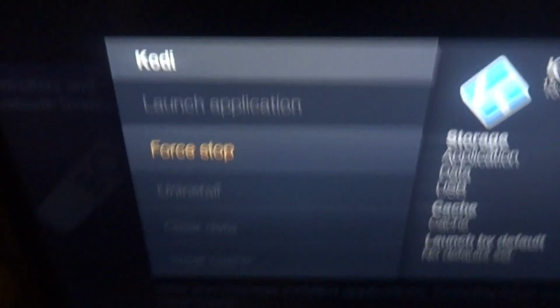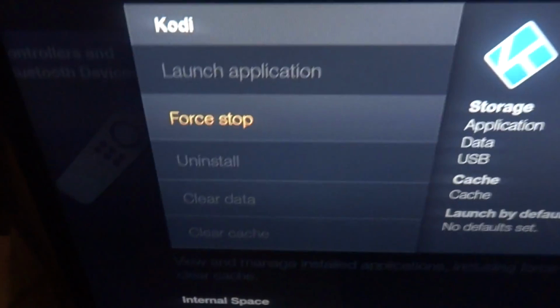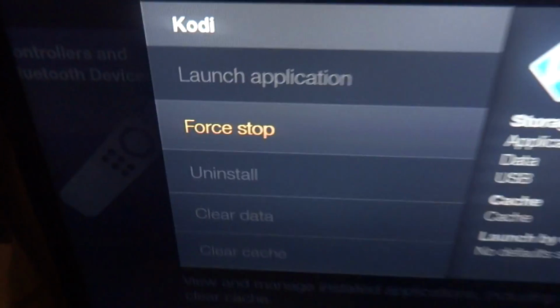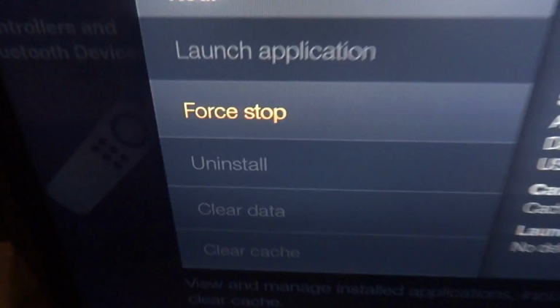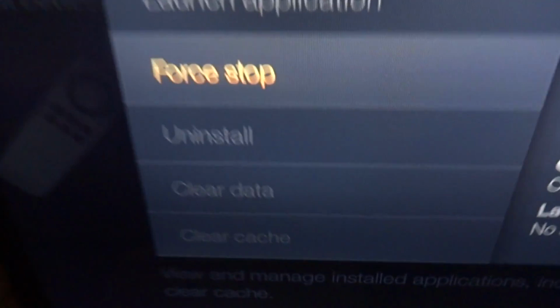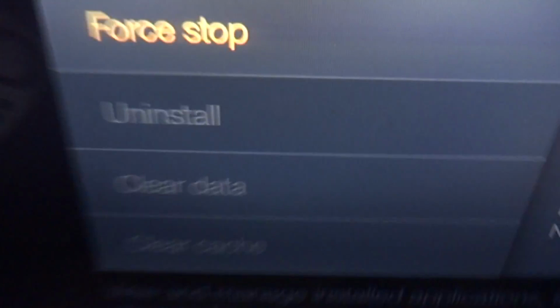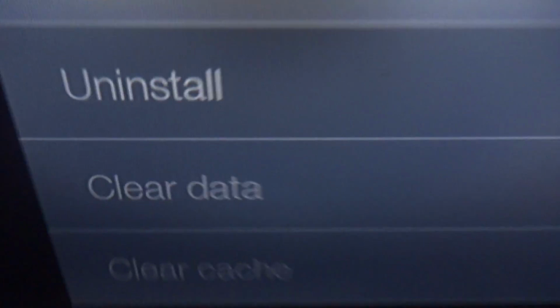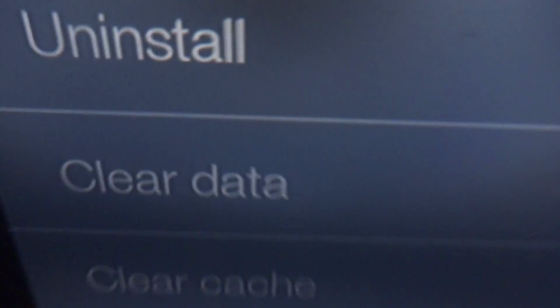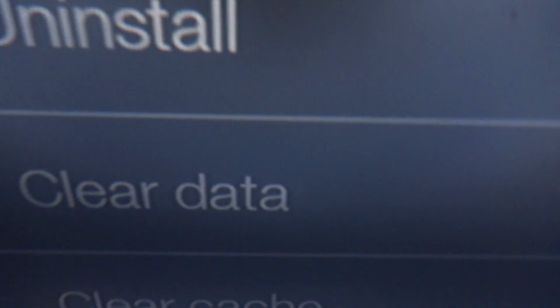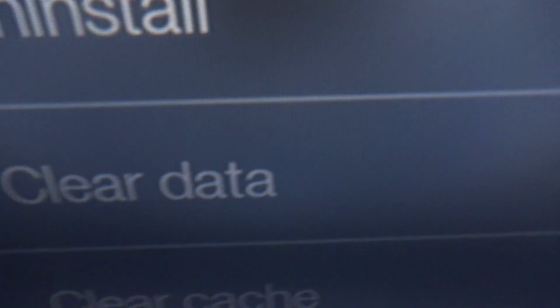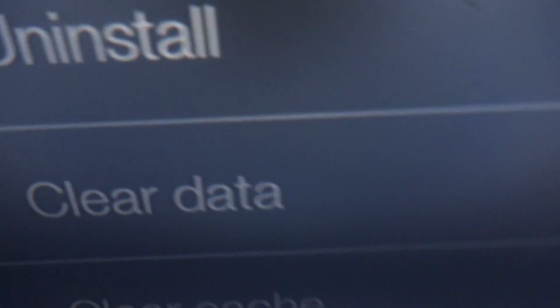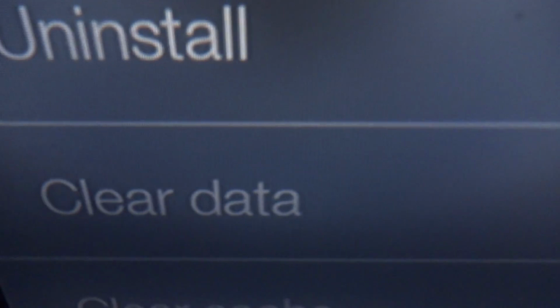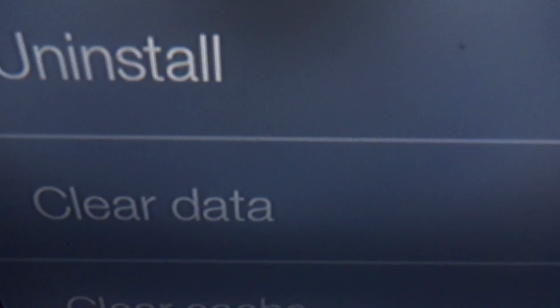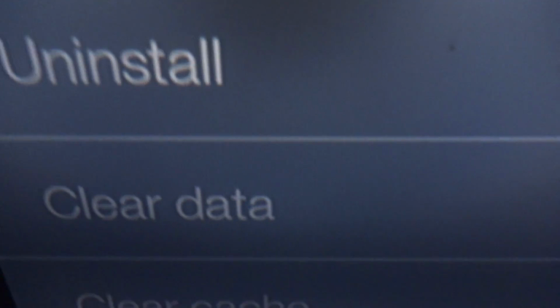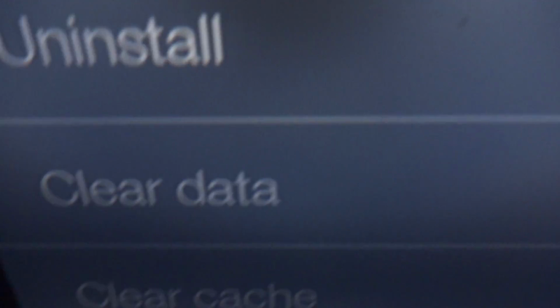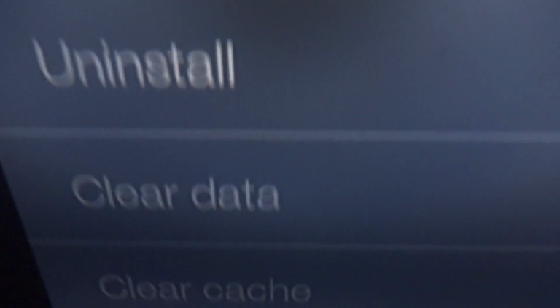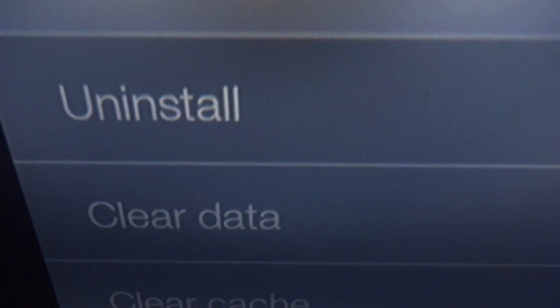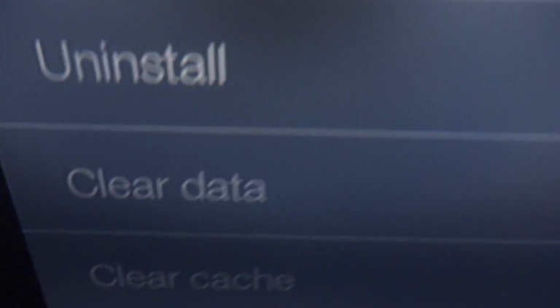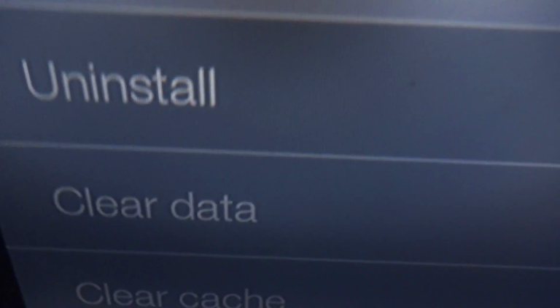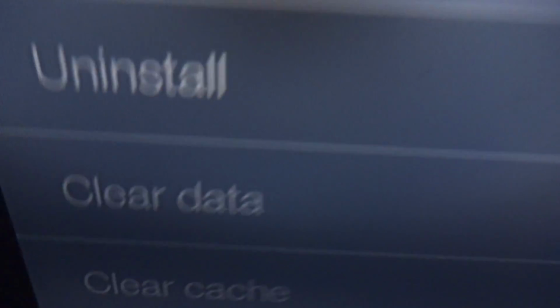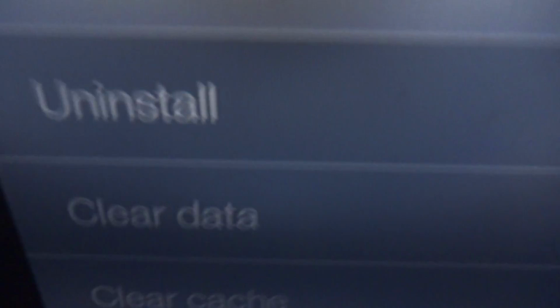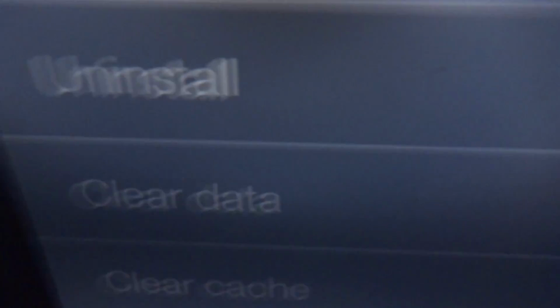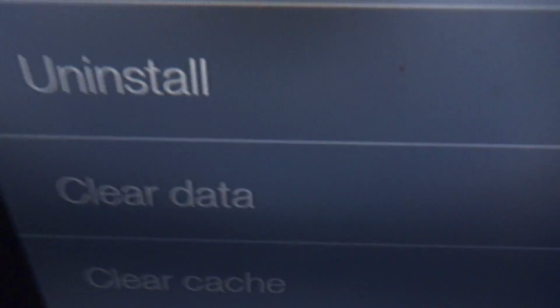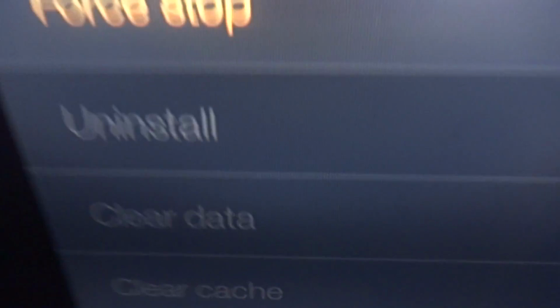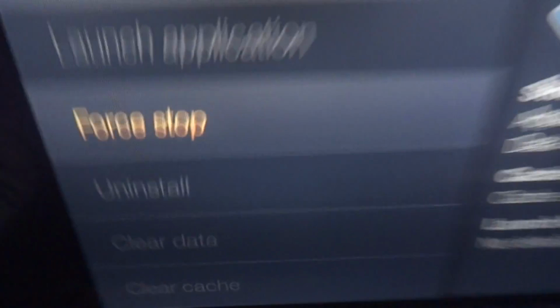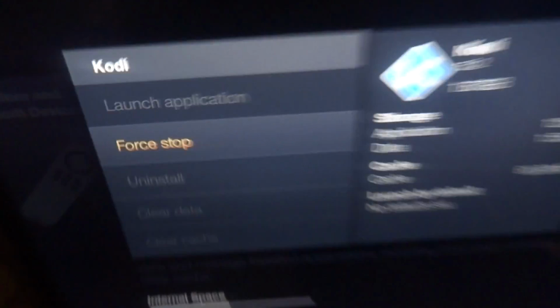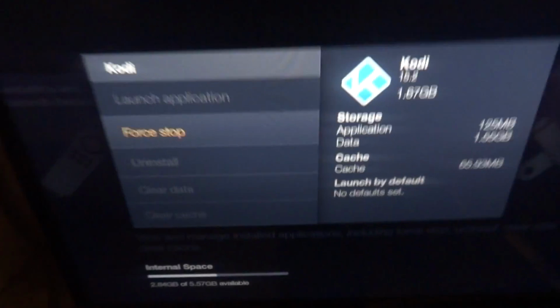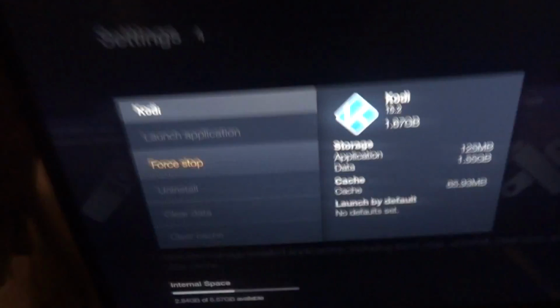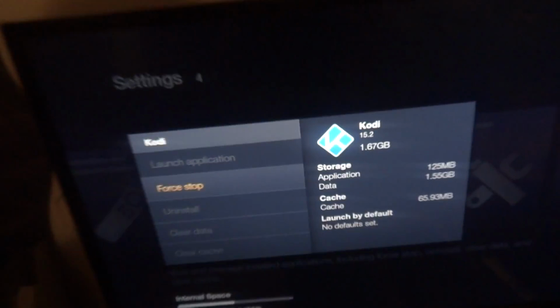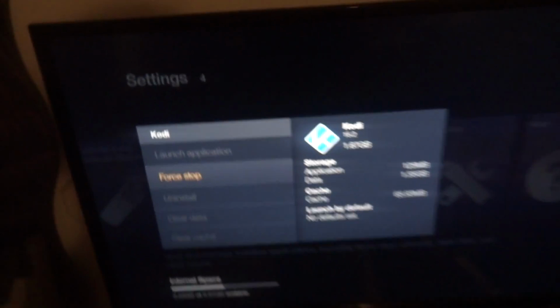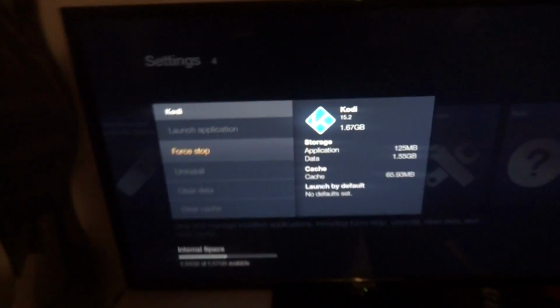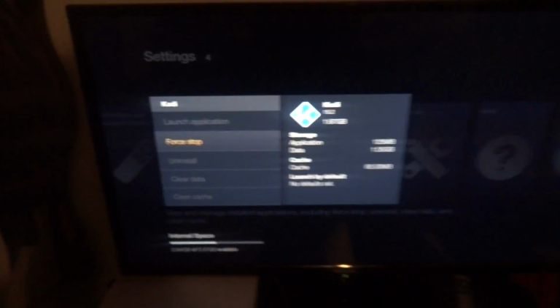Click Force Stop. Never press Clear Data — you will wipe everything in Cody.